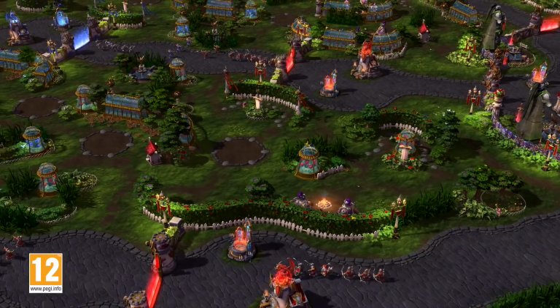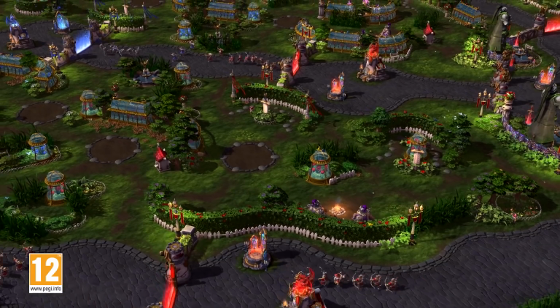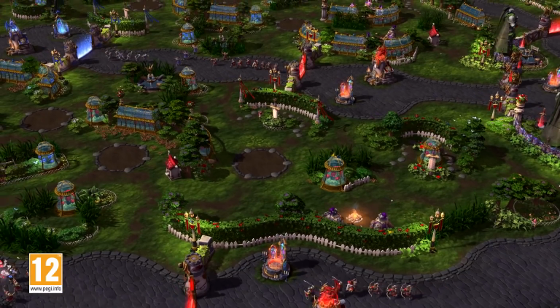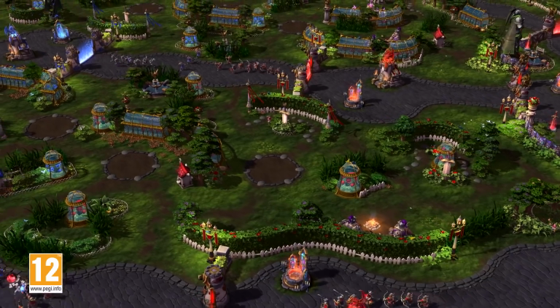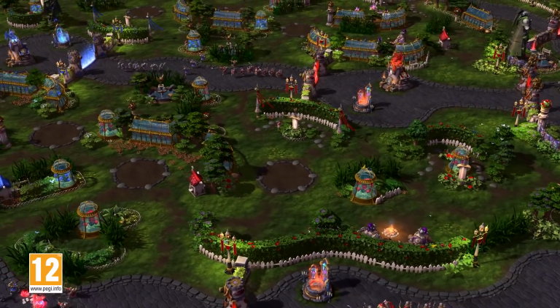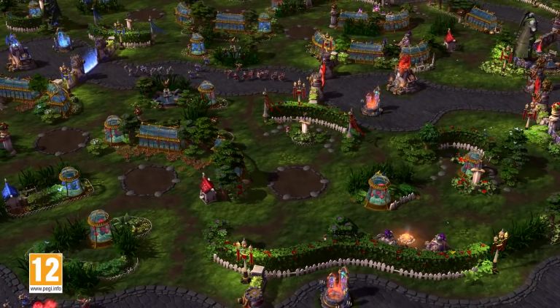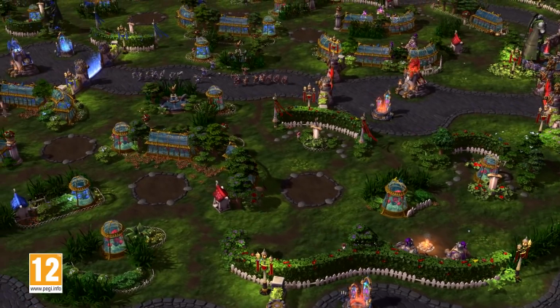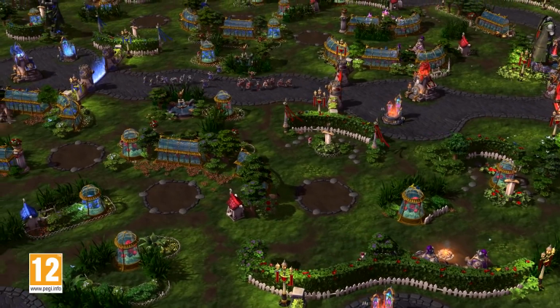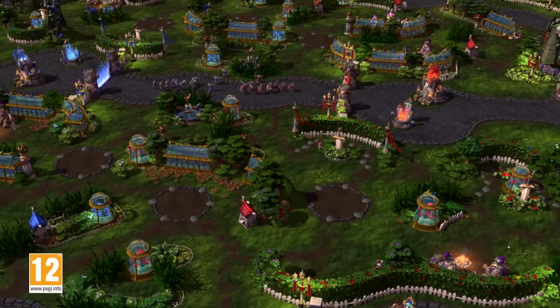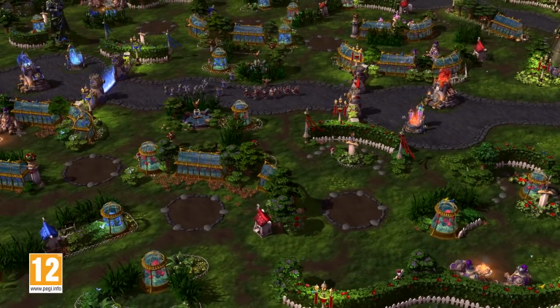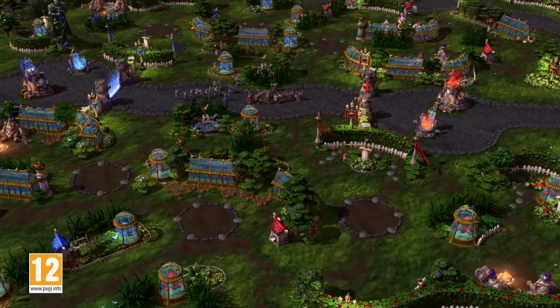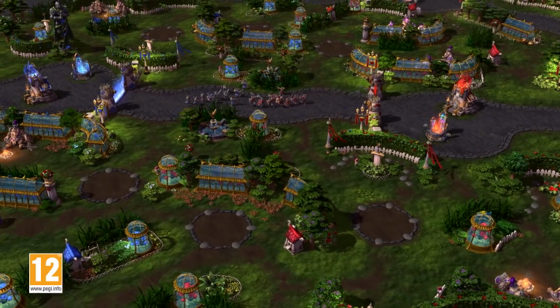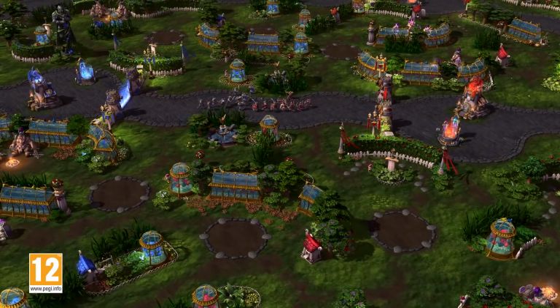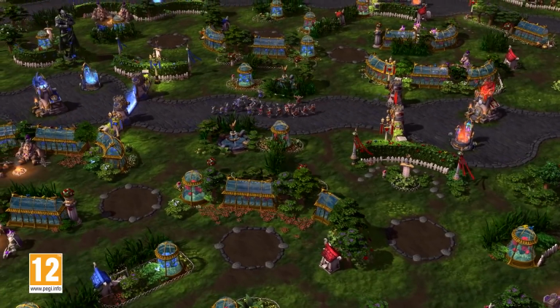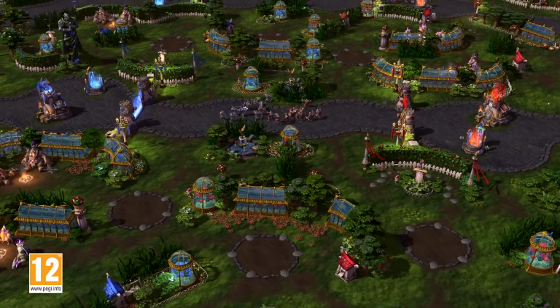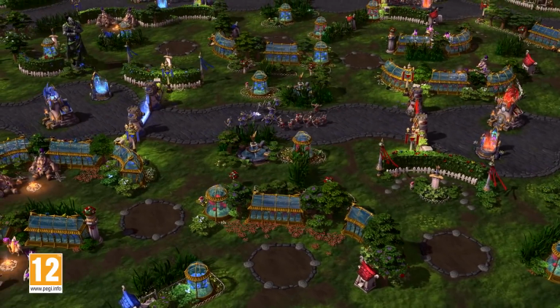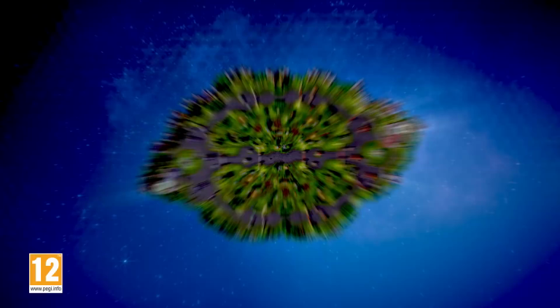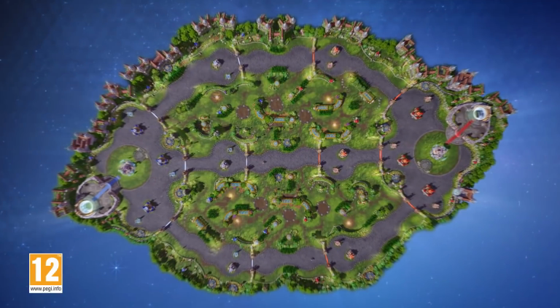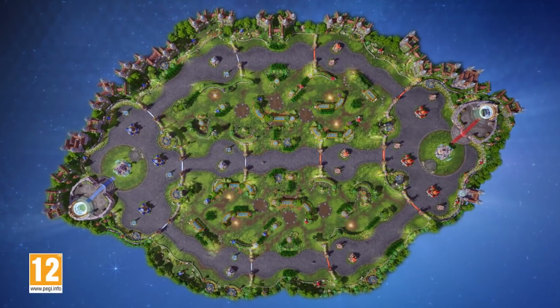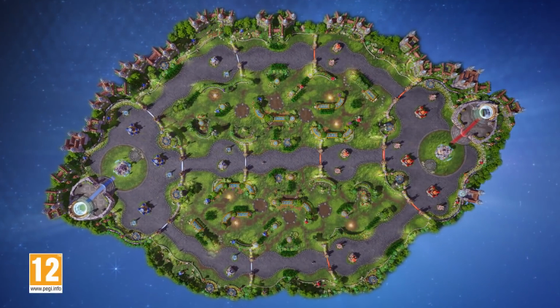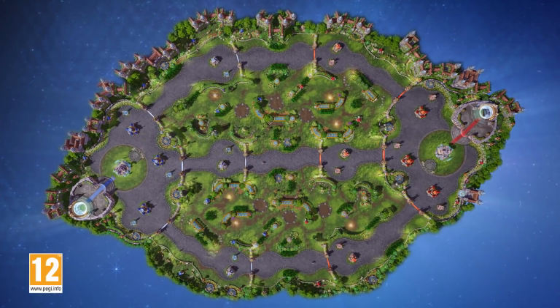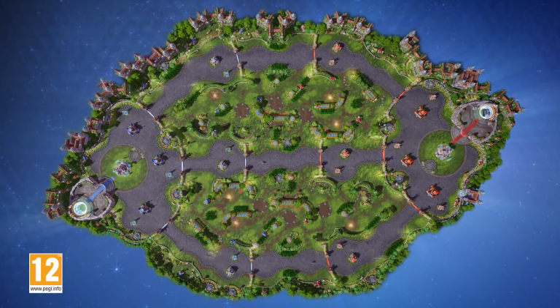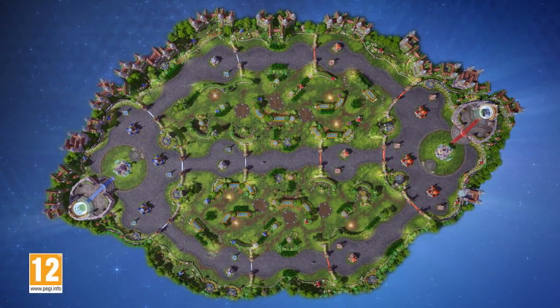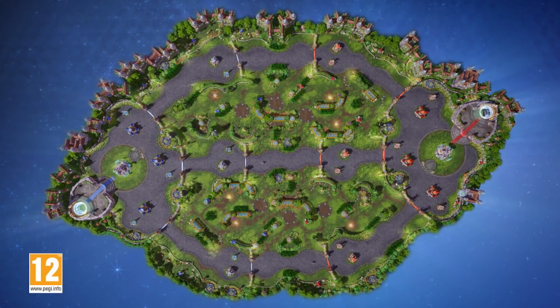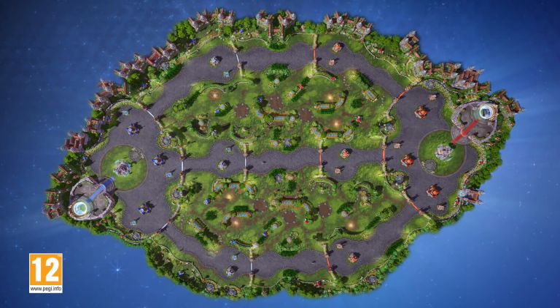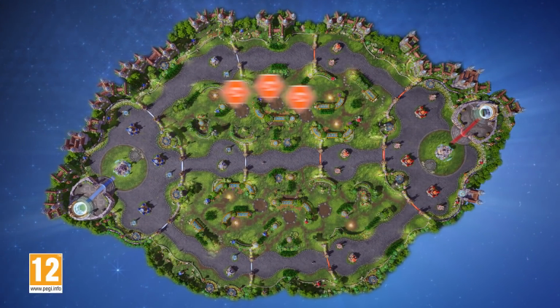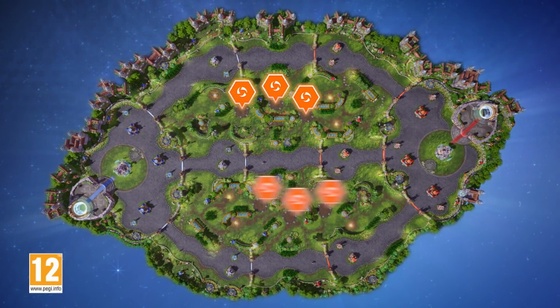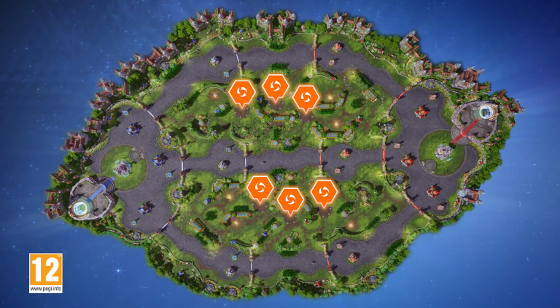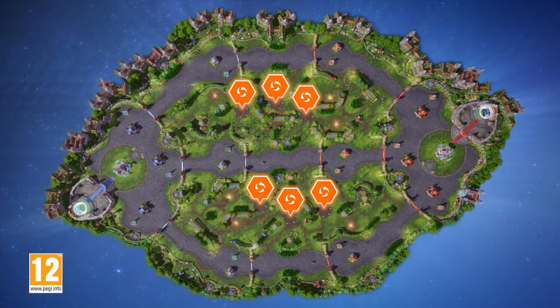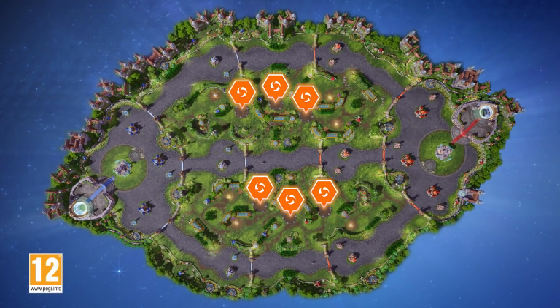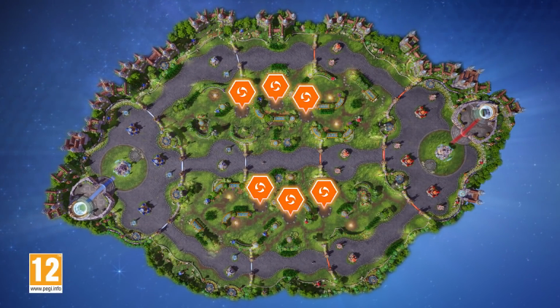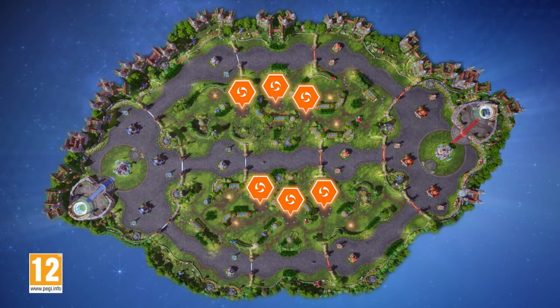Gone are the Day-Night Cycle and the Garden Terror Vehicle. Spread across the new gardens are six seed spawning locations.